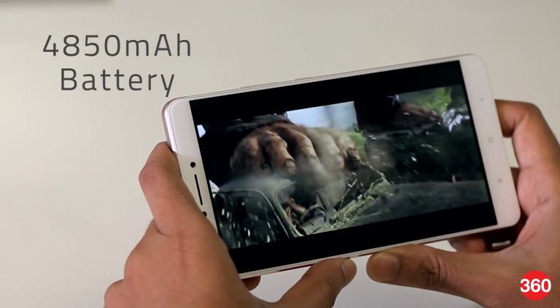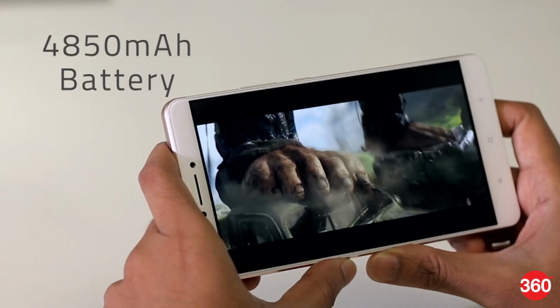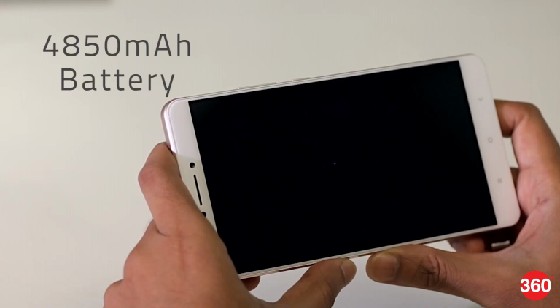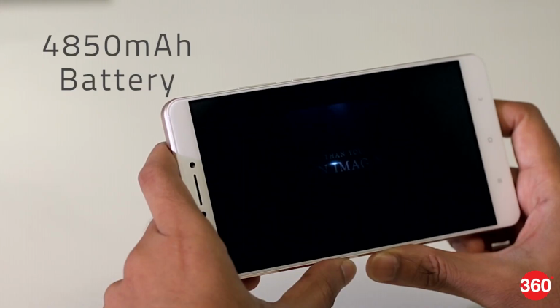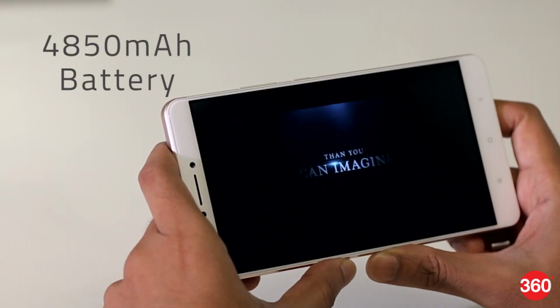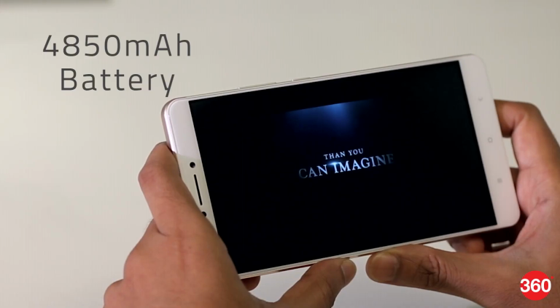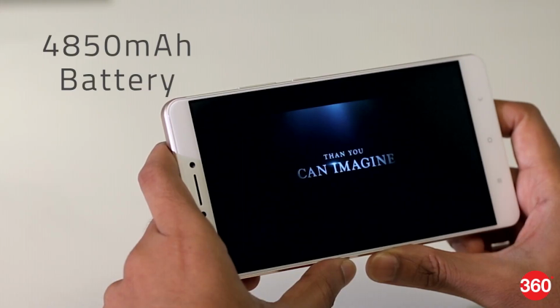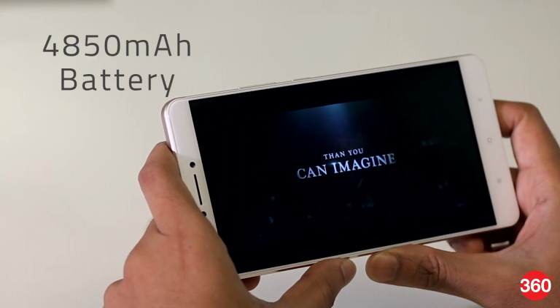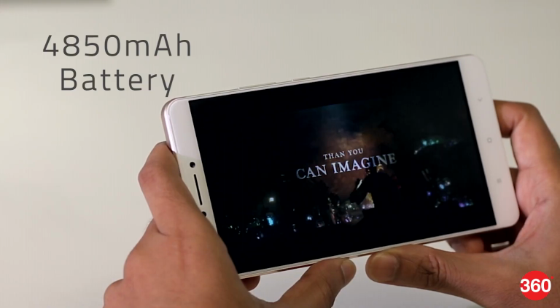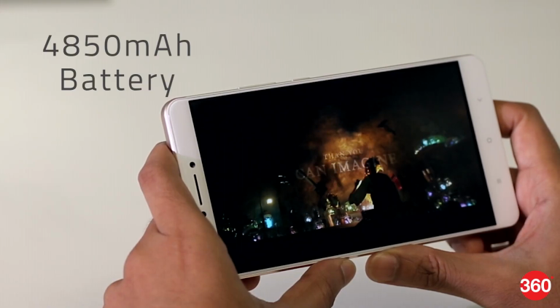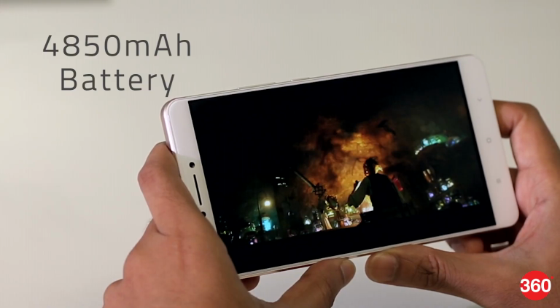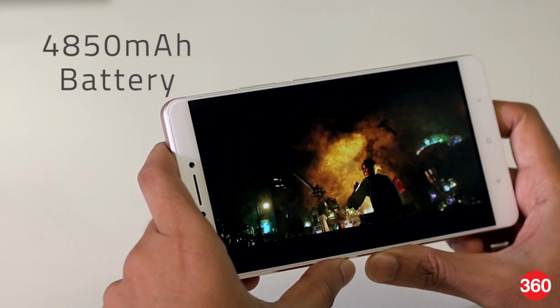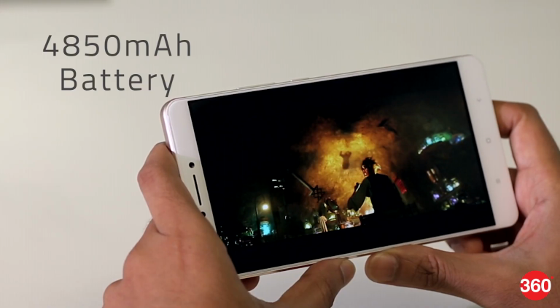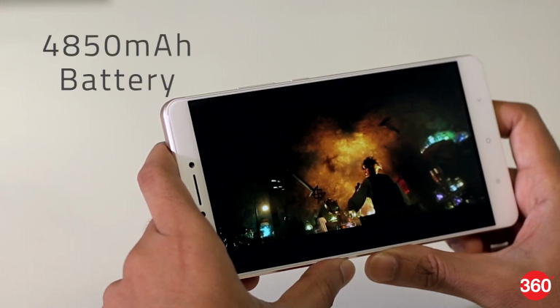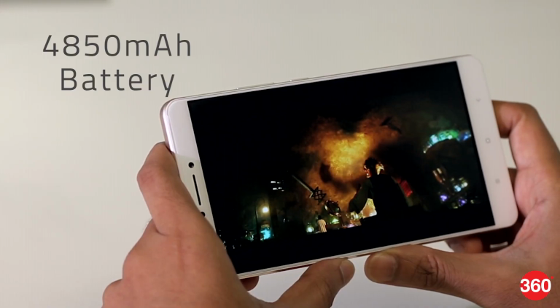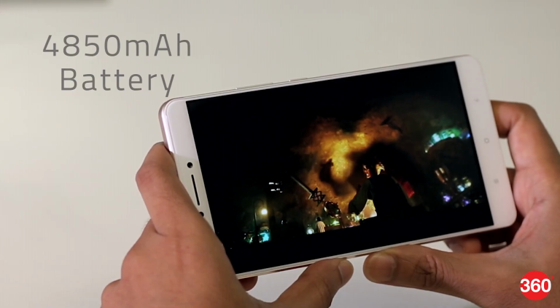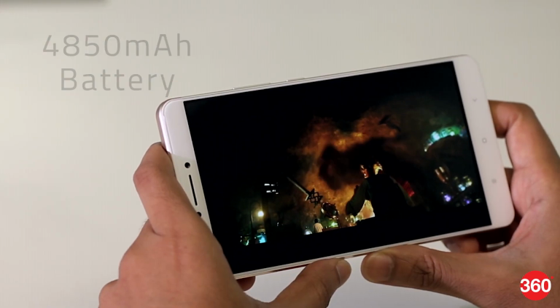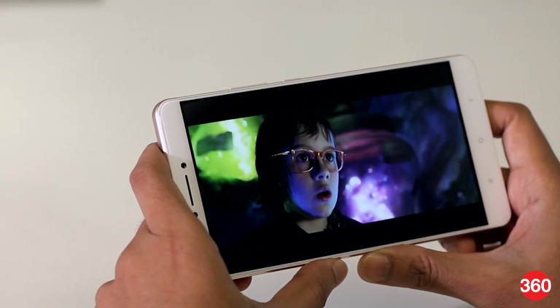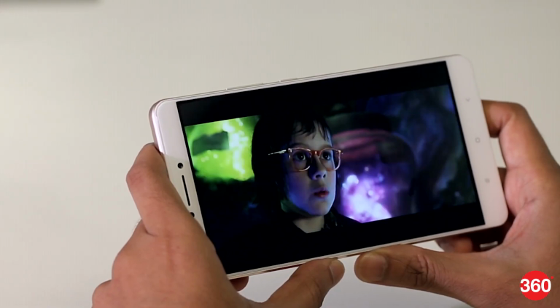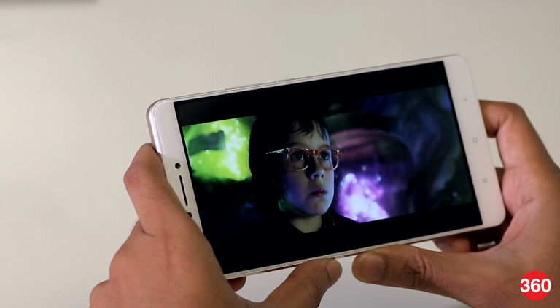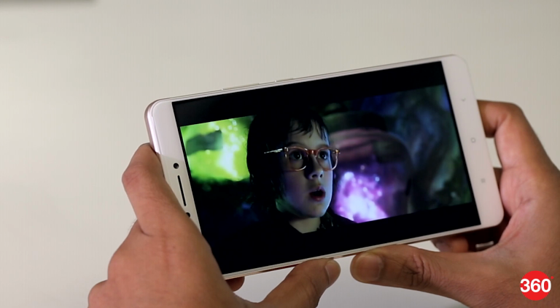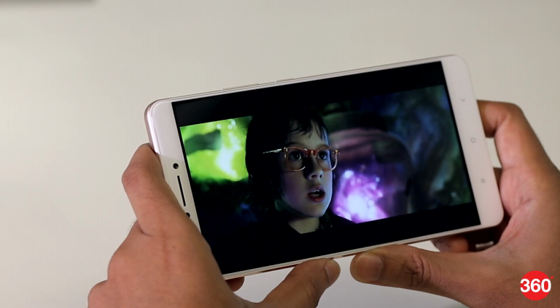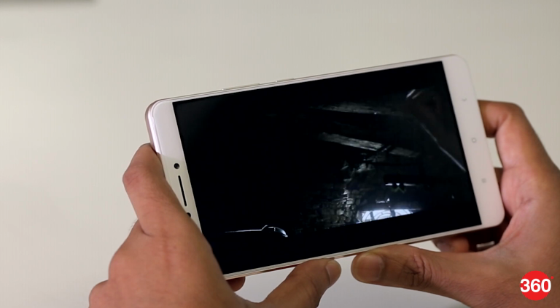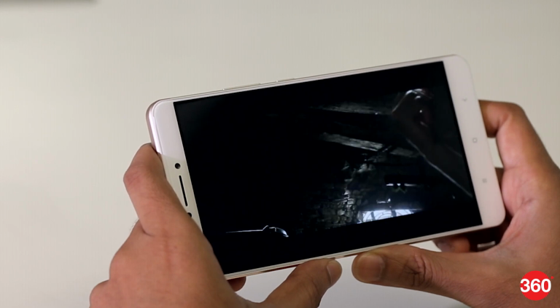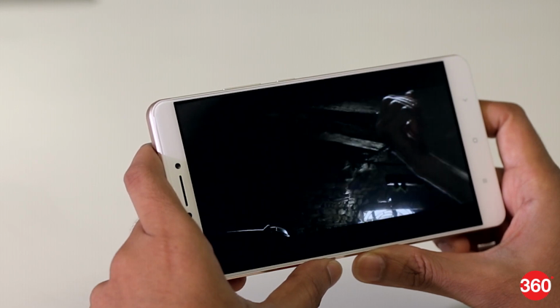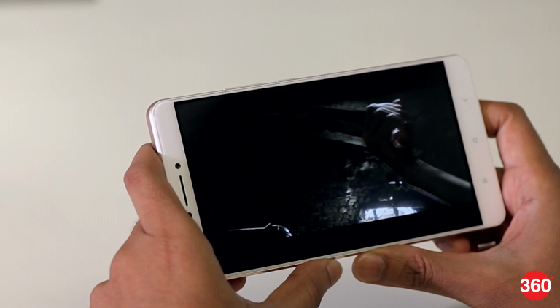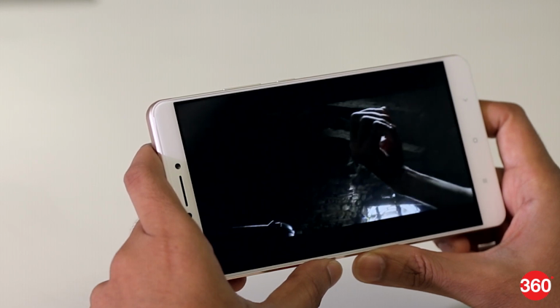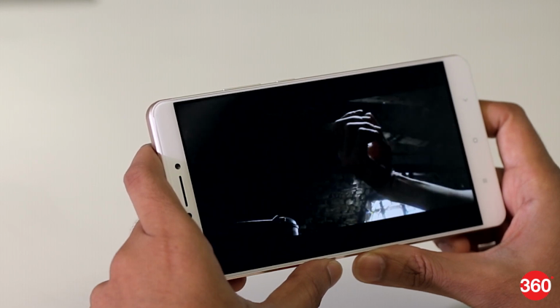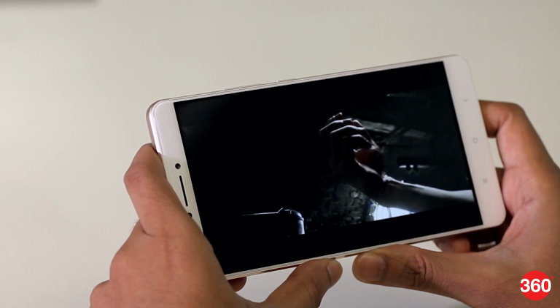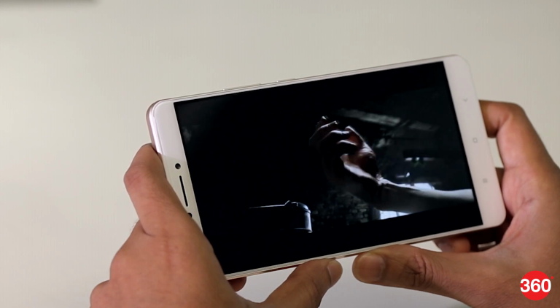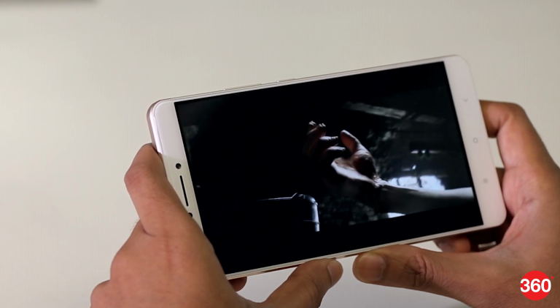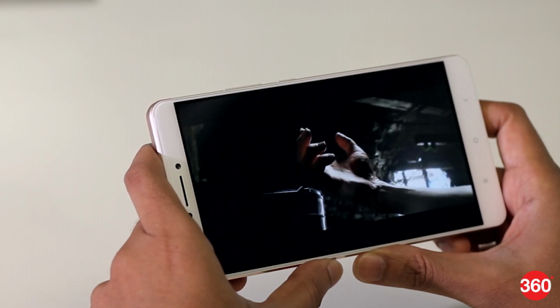The Mi Max is blessed with a large enough battery to easily last through a couple of days. The high power charger also helps in accelerating the charging process.